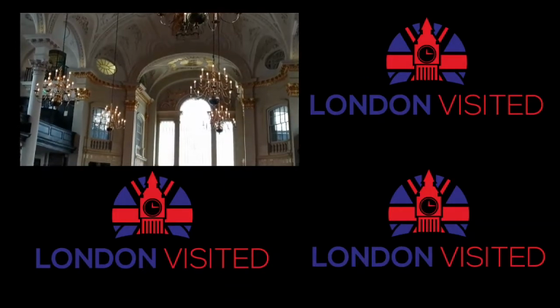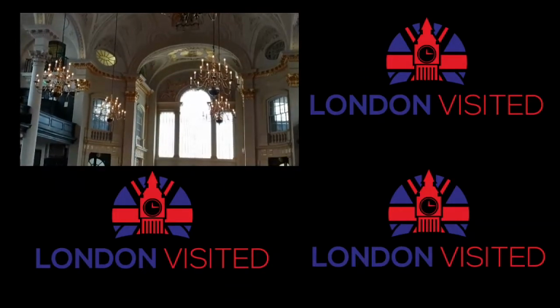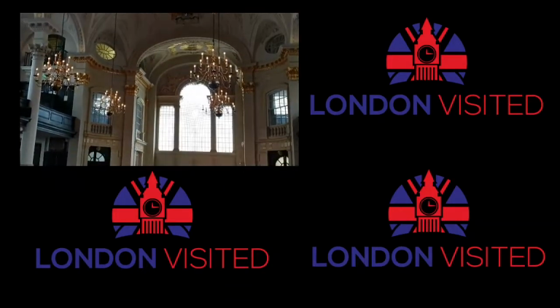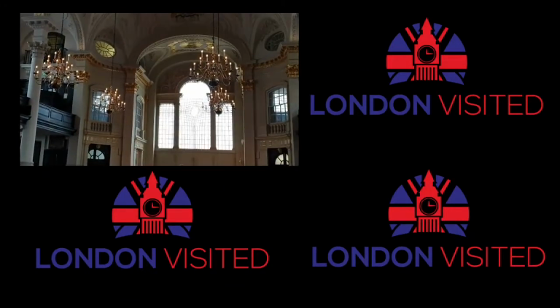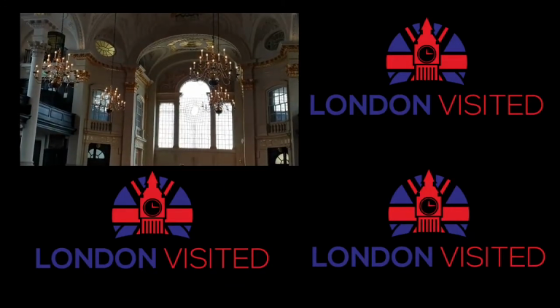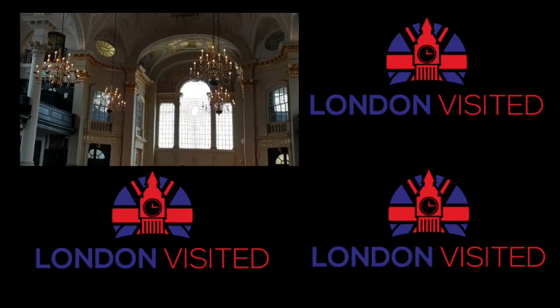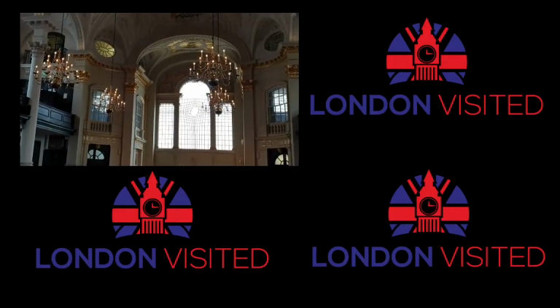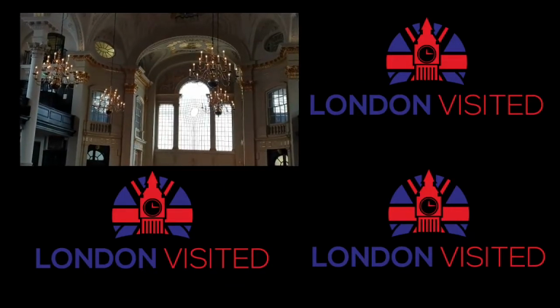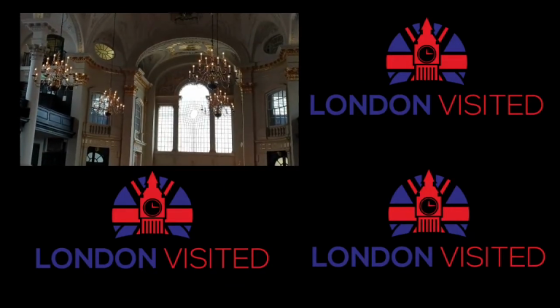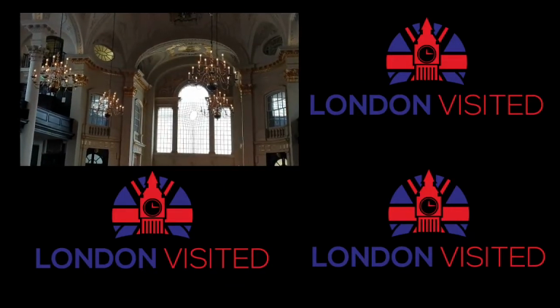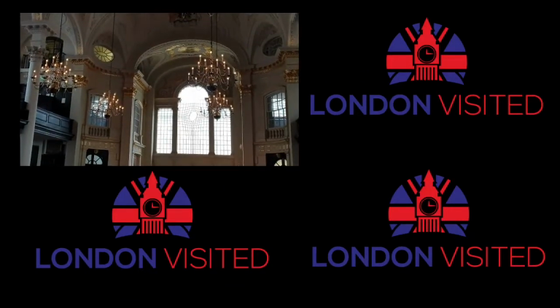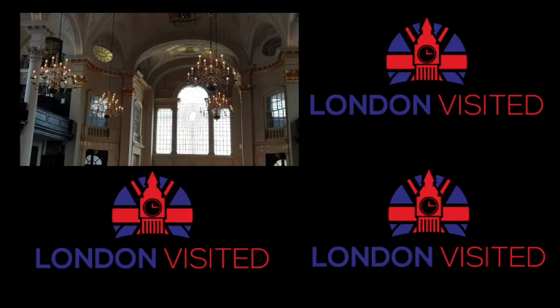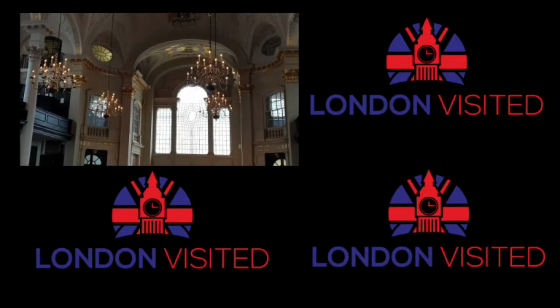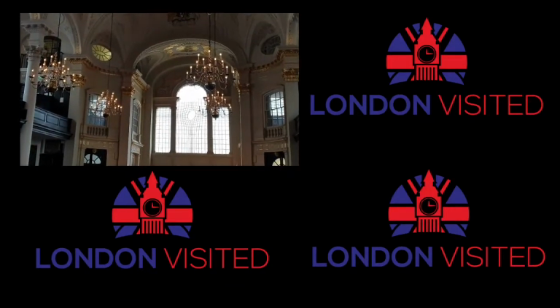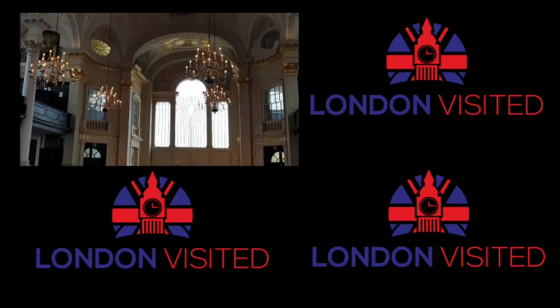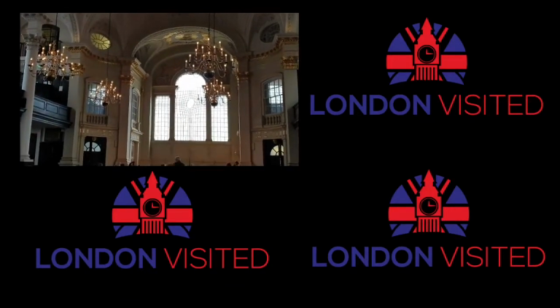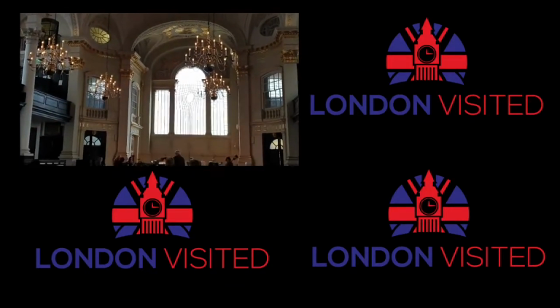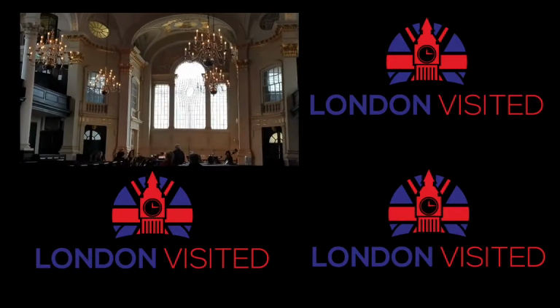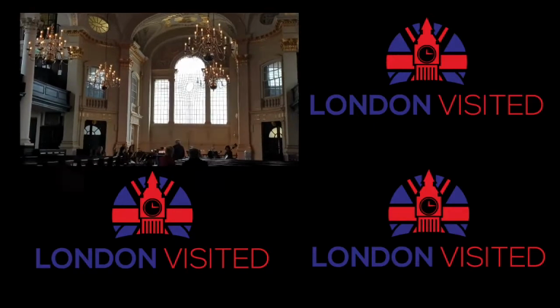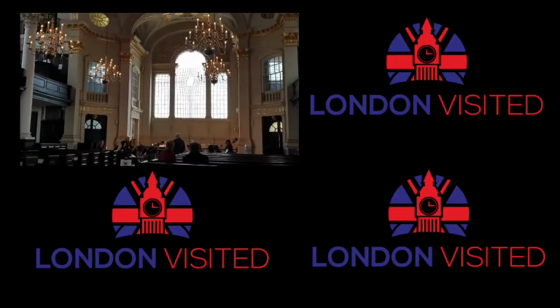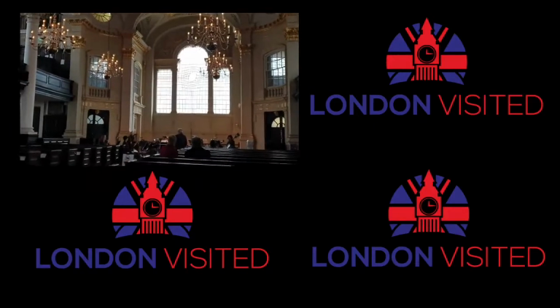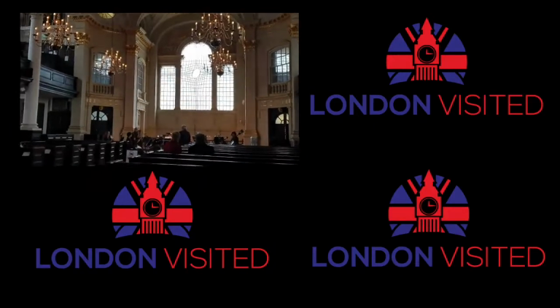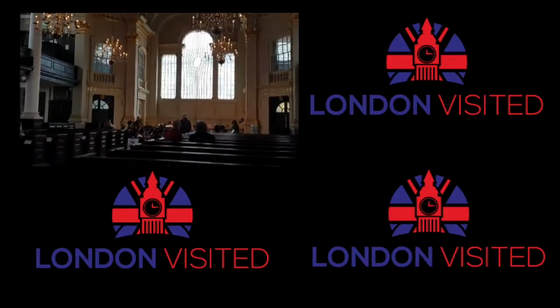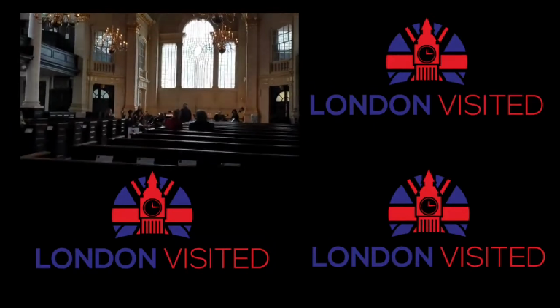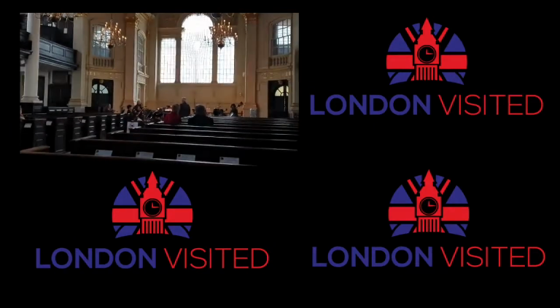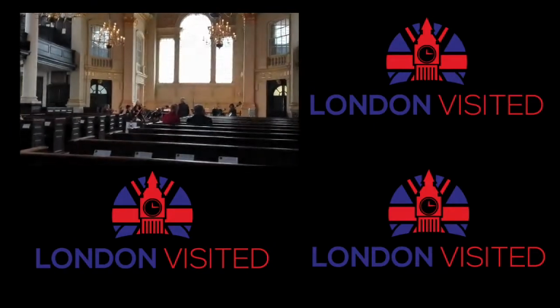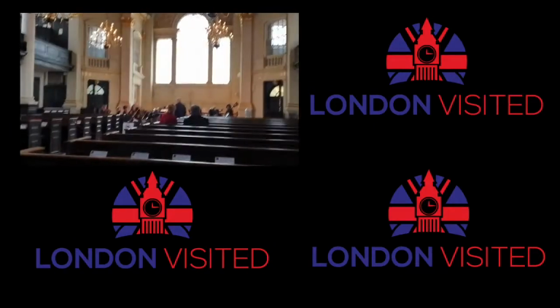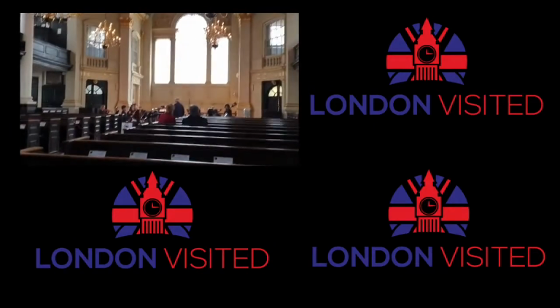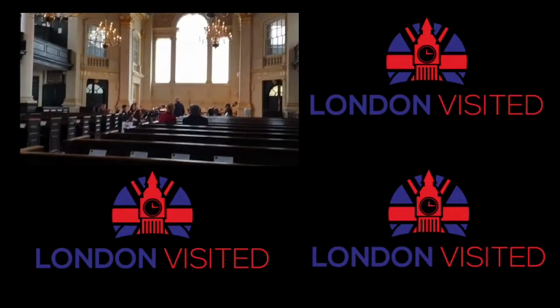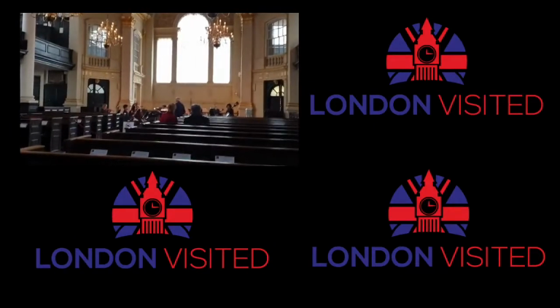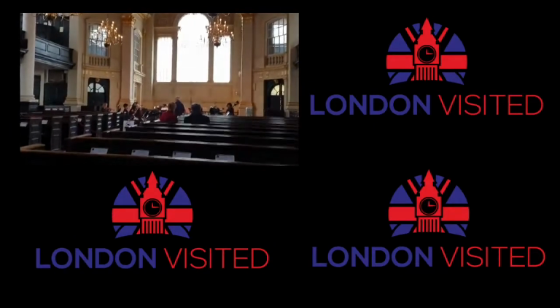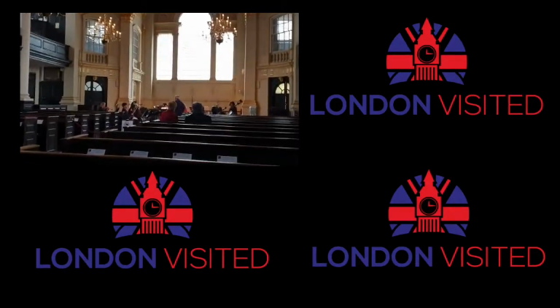If you enjoyed this, you'll enjoy our playlist of other historic places in London. So if you click on that, see you in there.